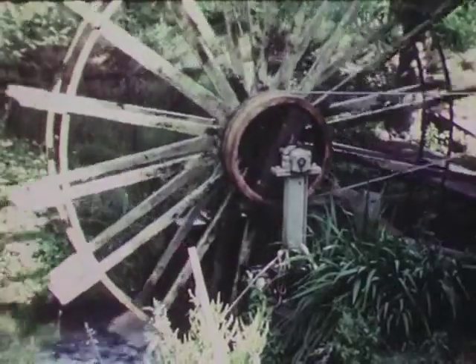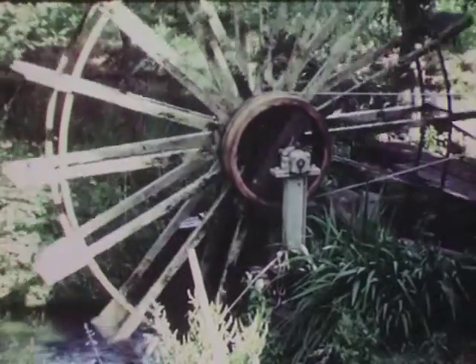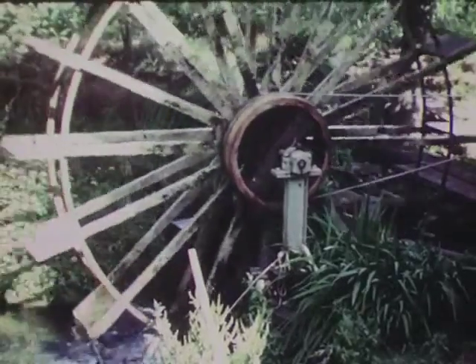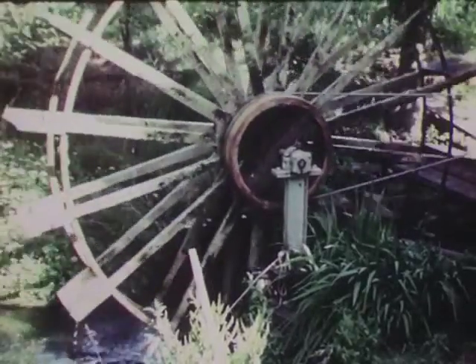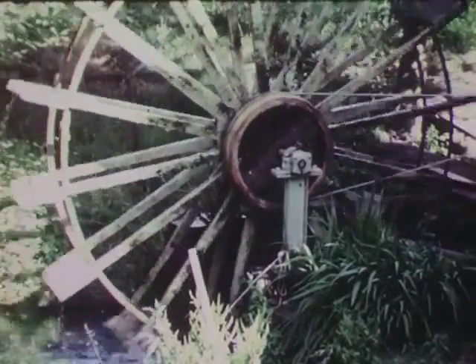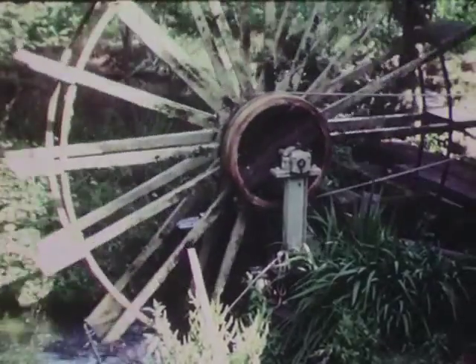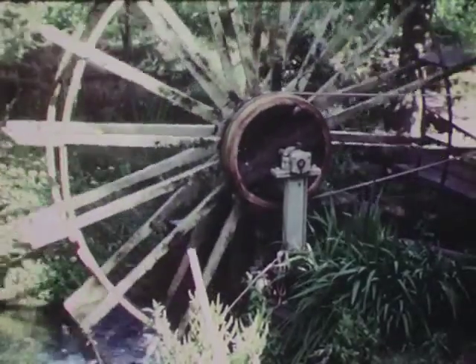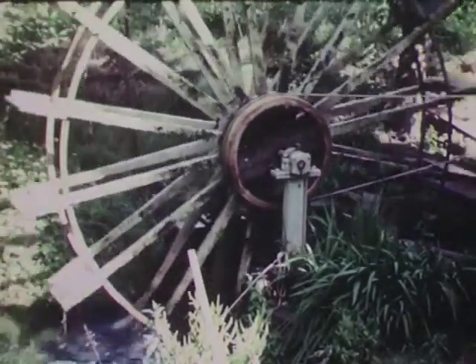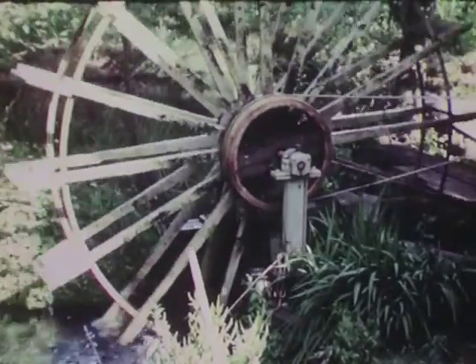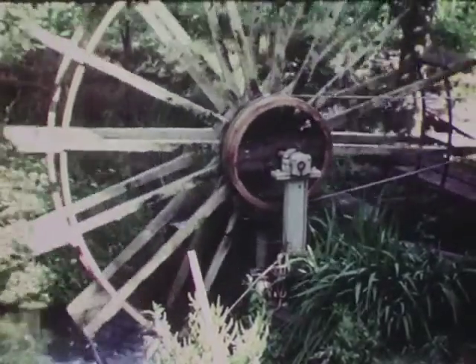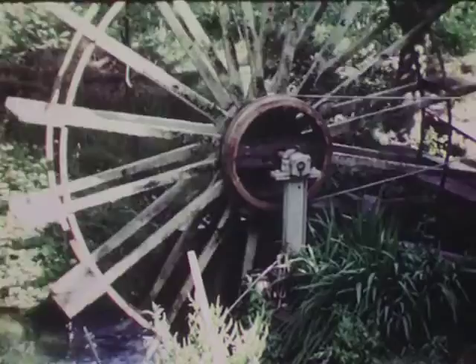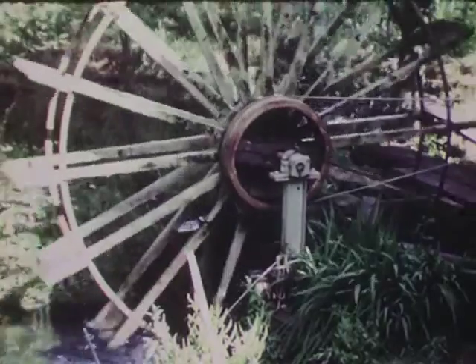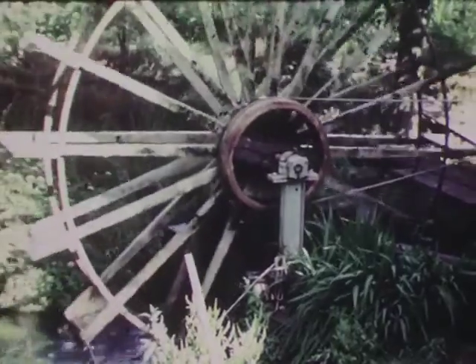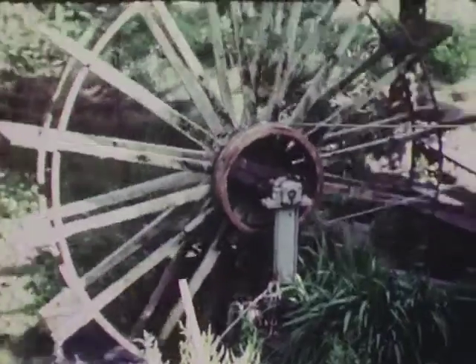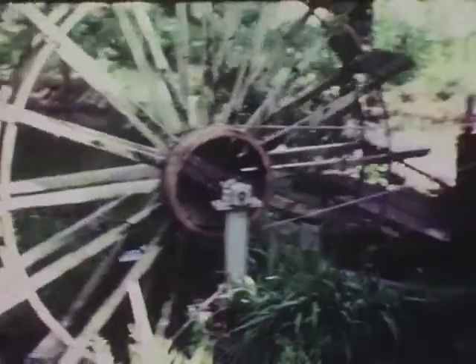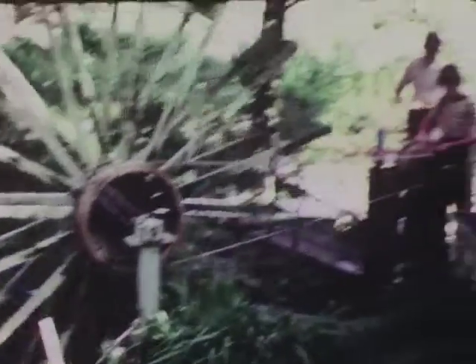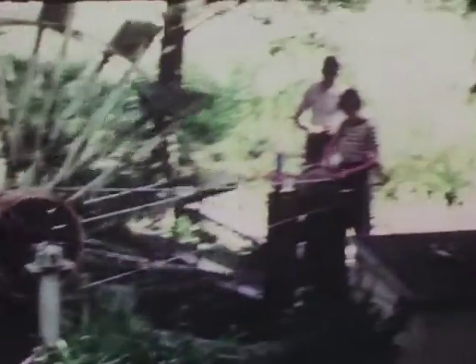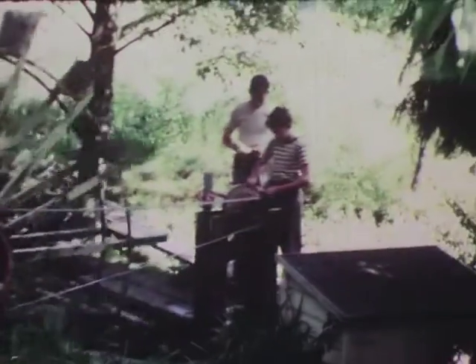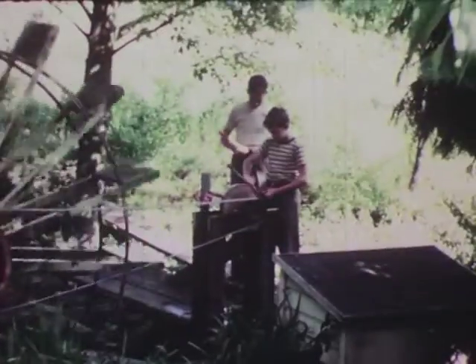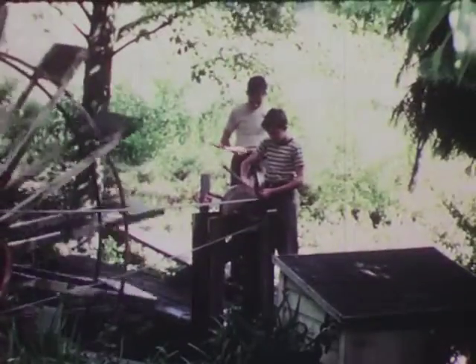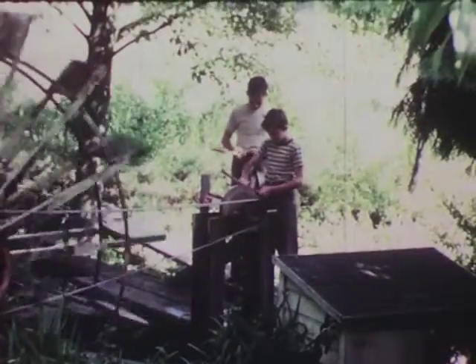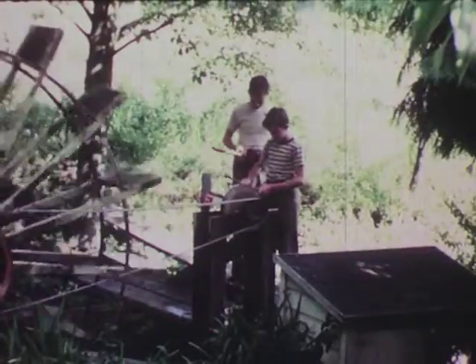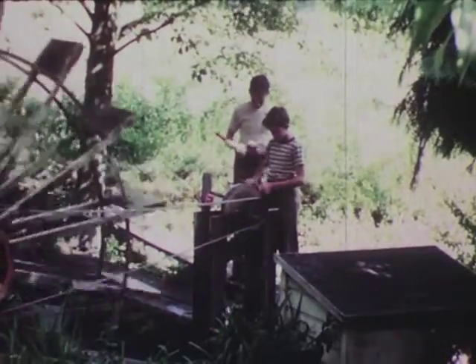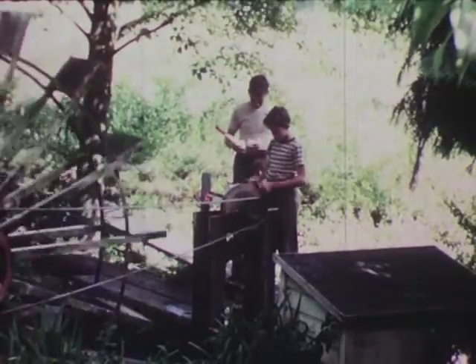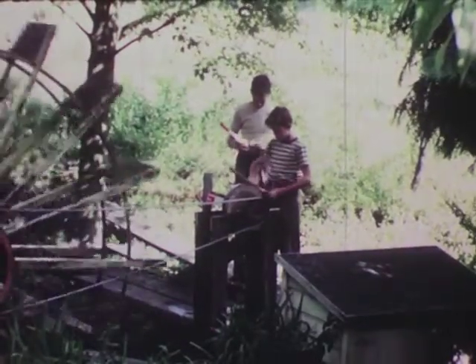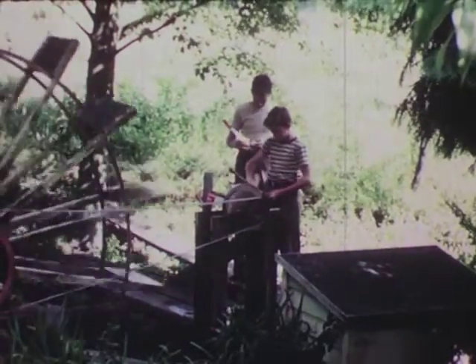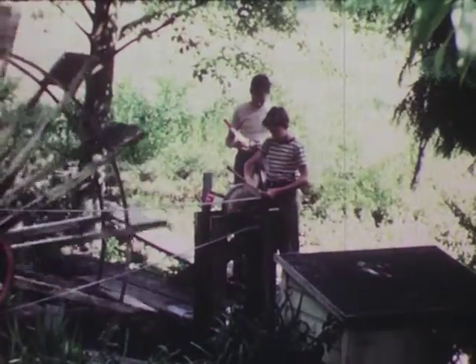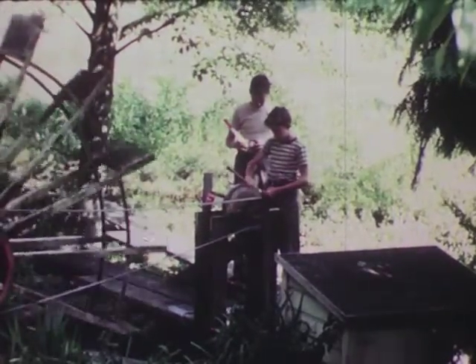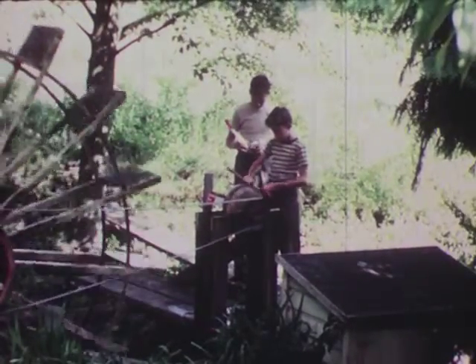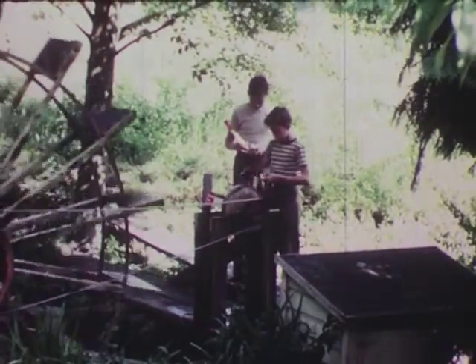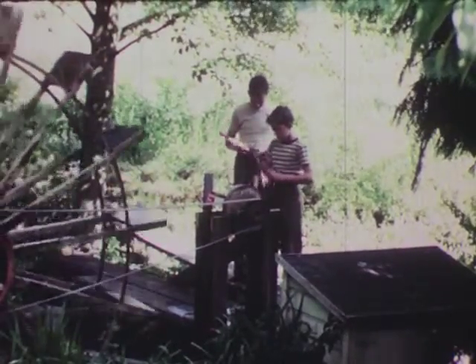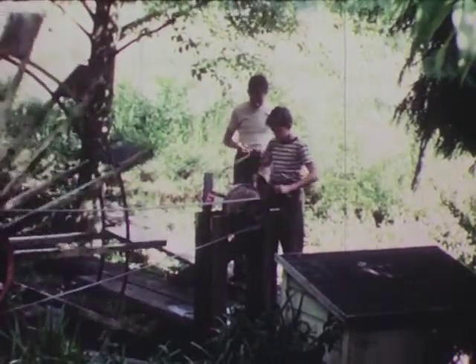The turning wheel must be connected directly to the machine, so factories using water power had to be located along a stream.